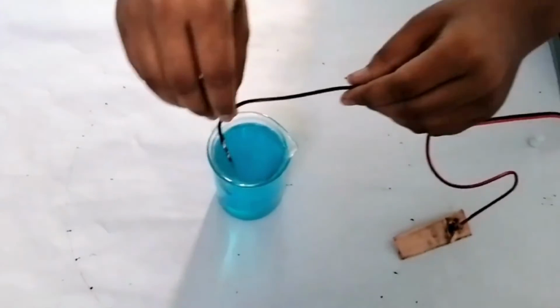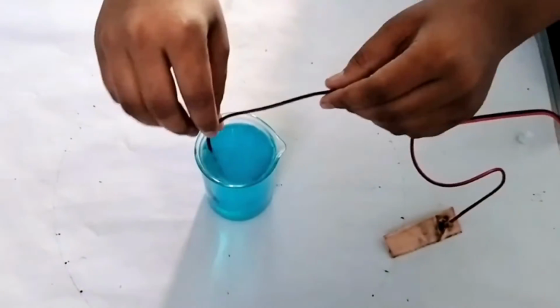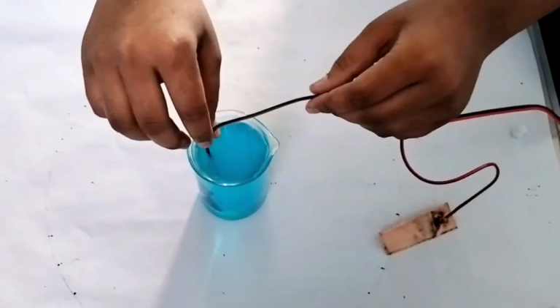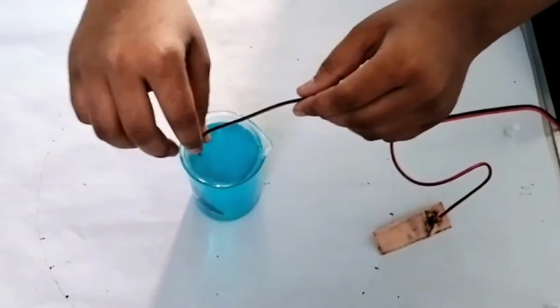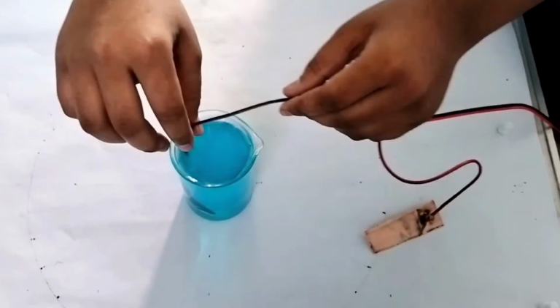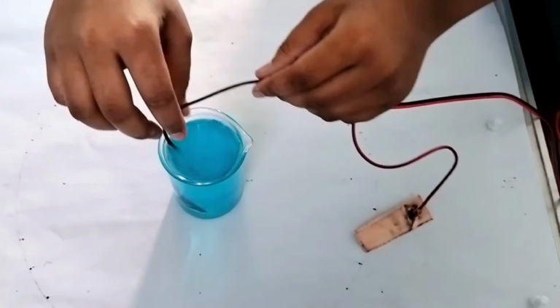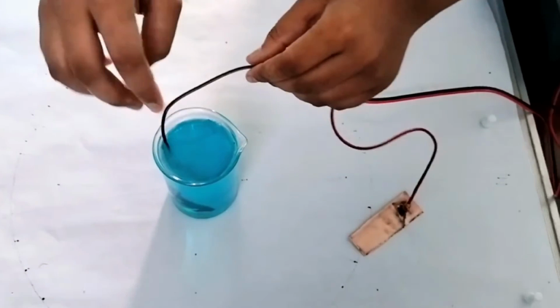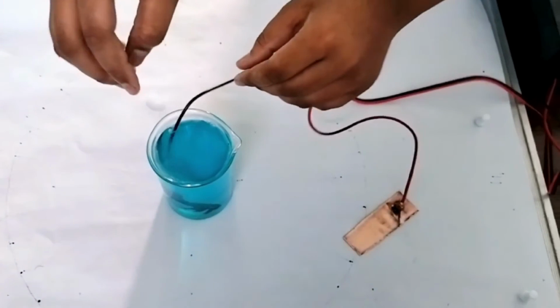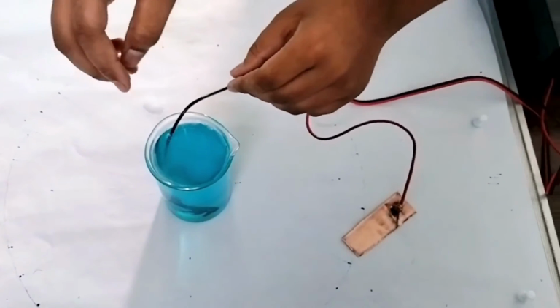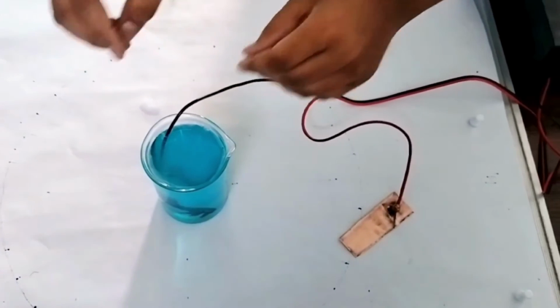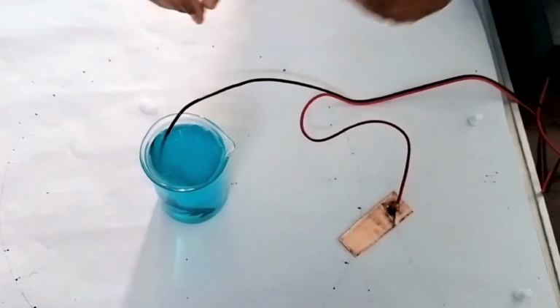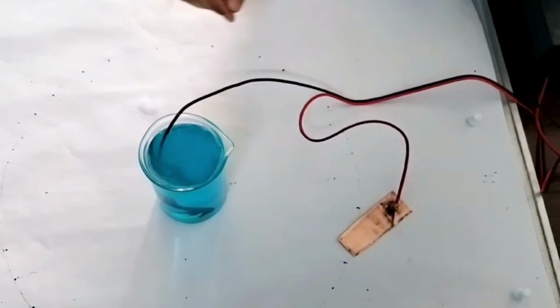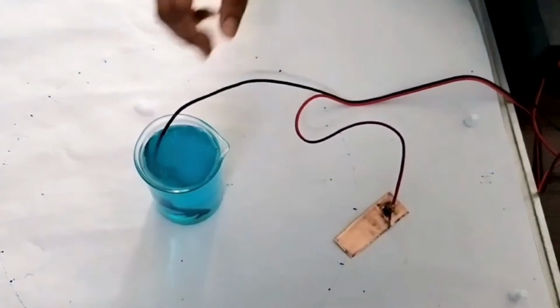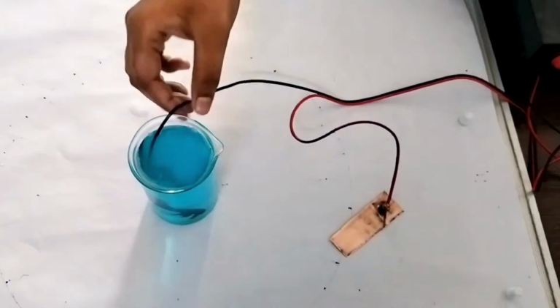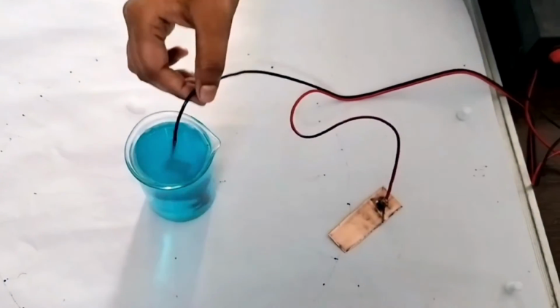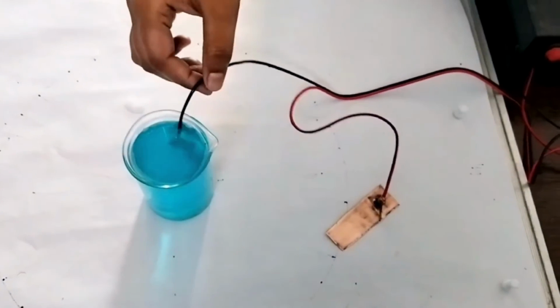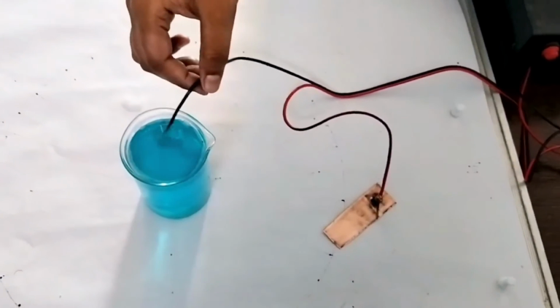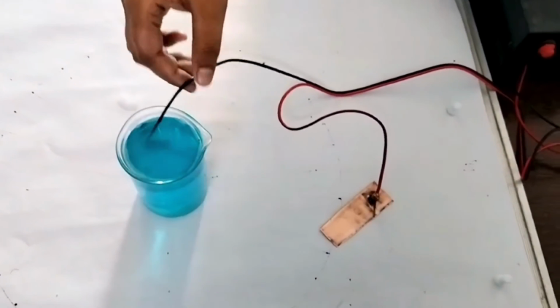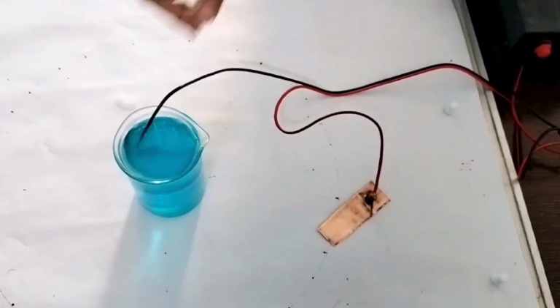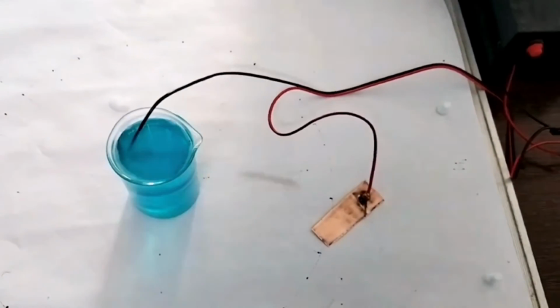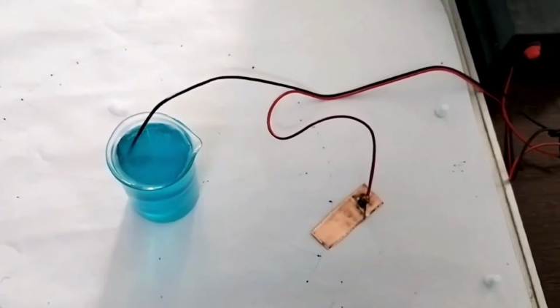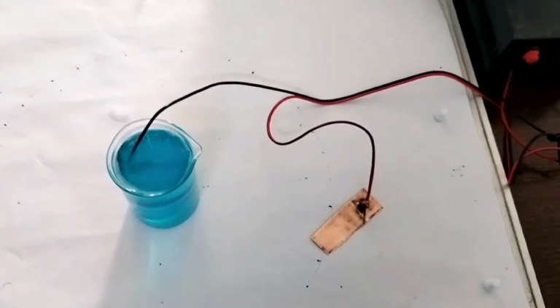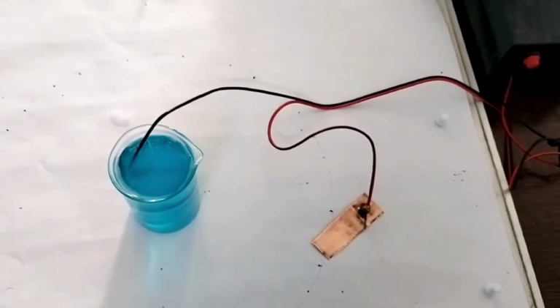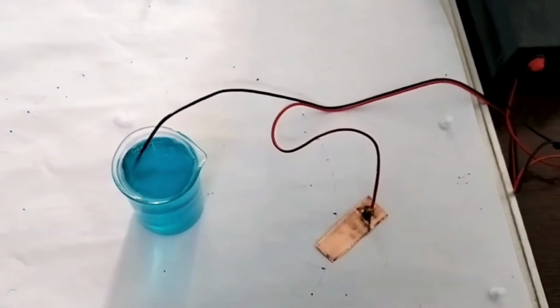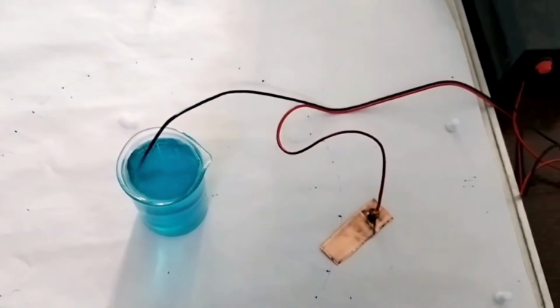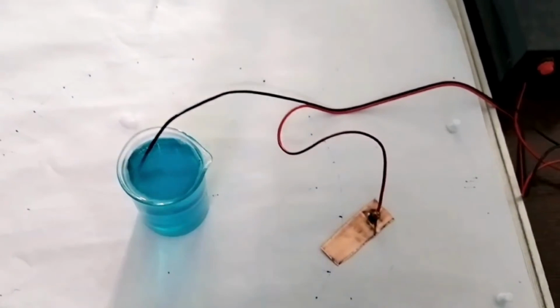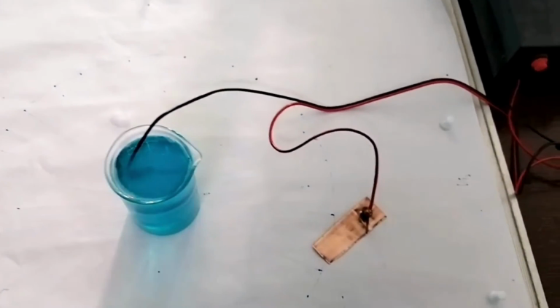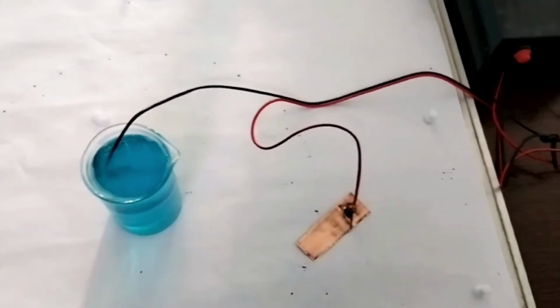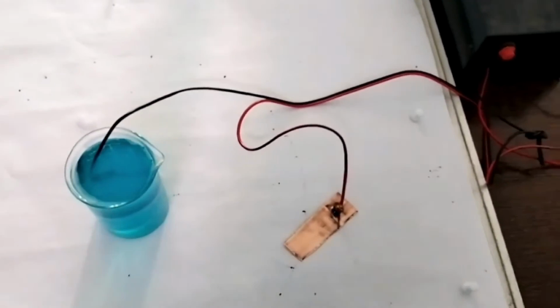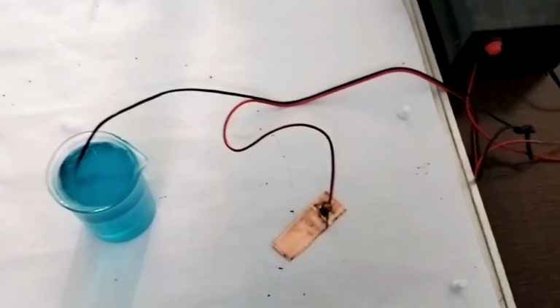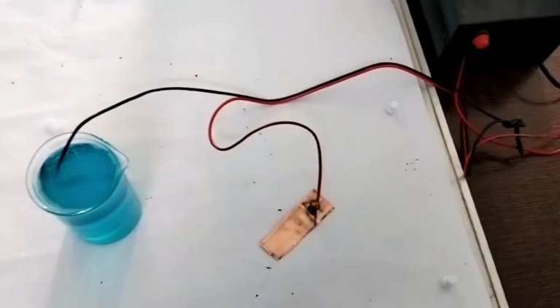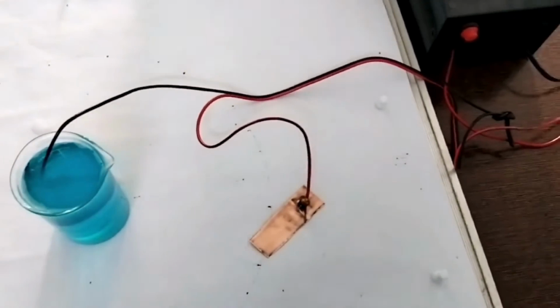Suspend the tied iron key into the copper sulphate solution.